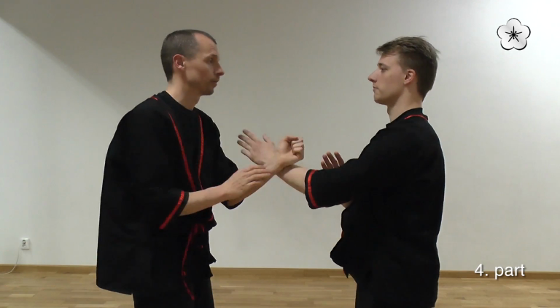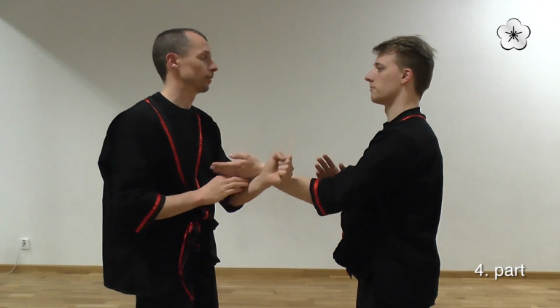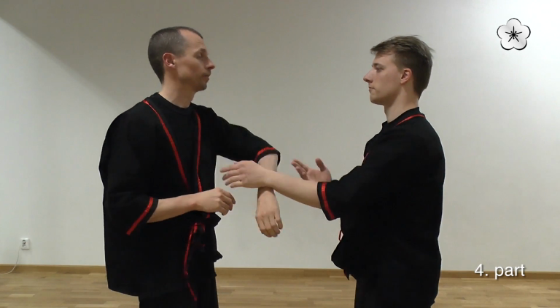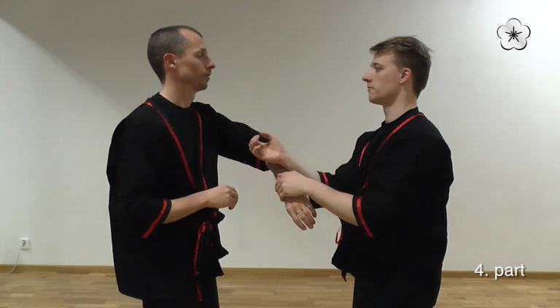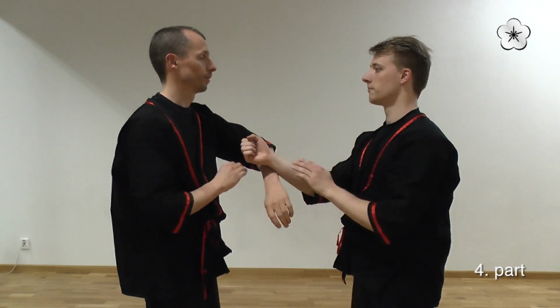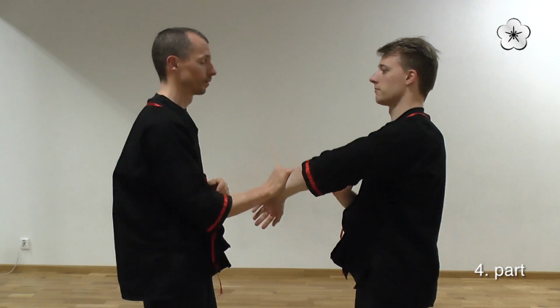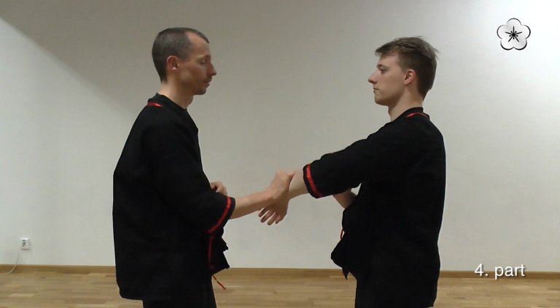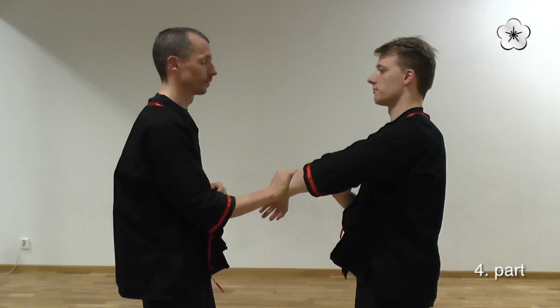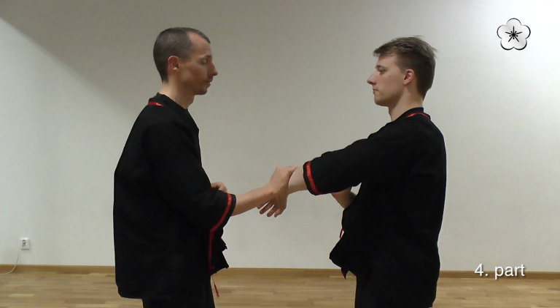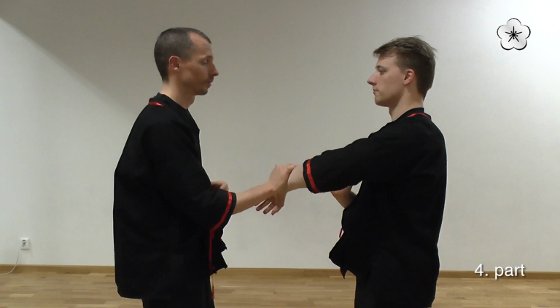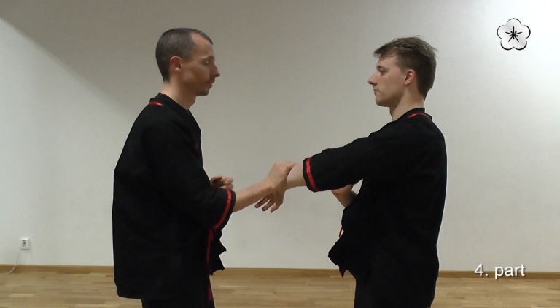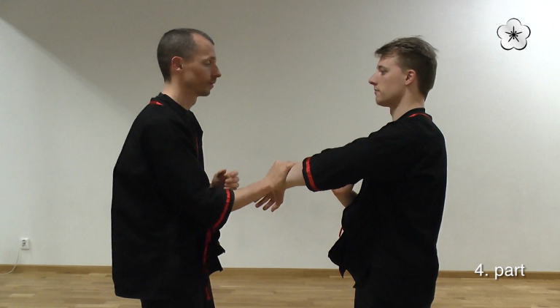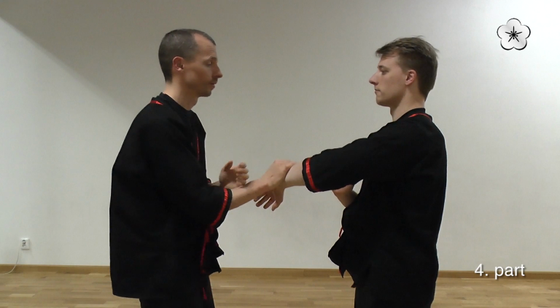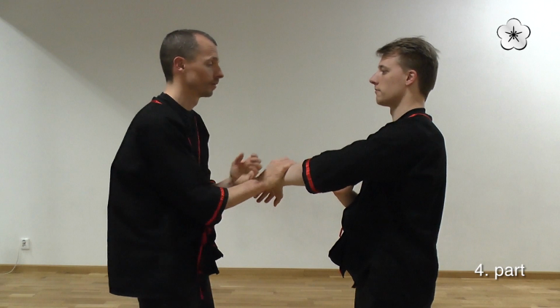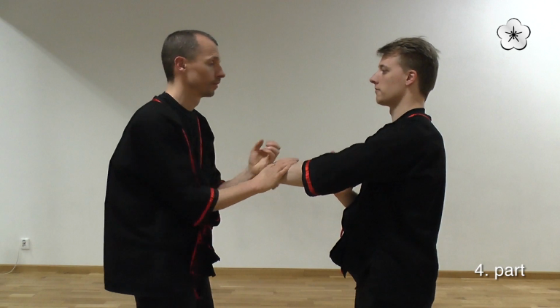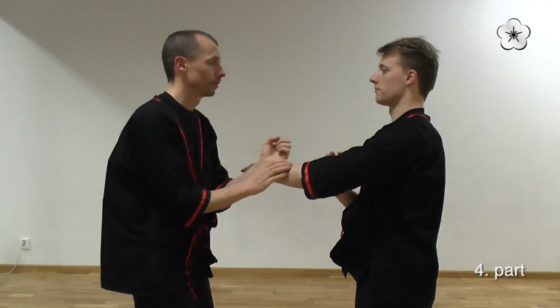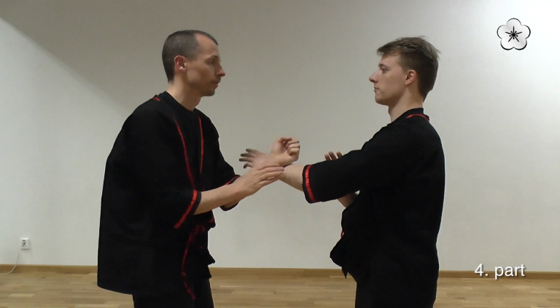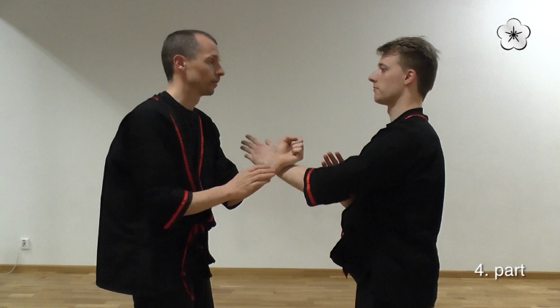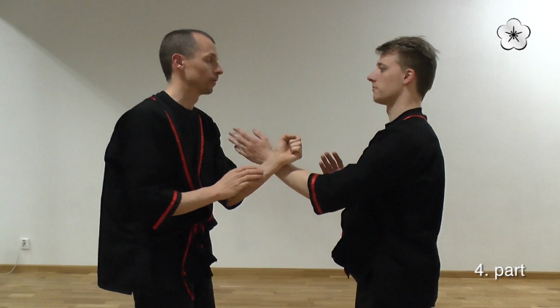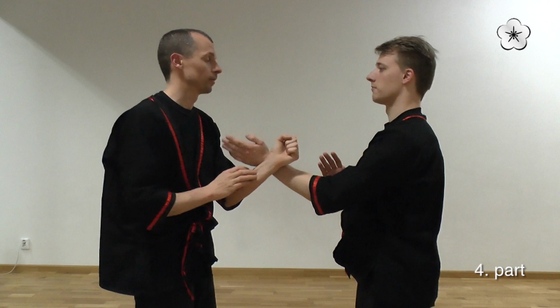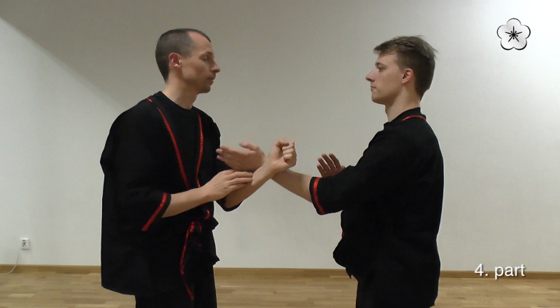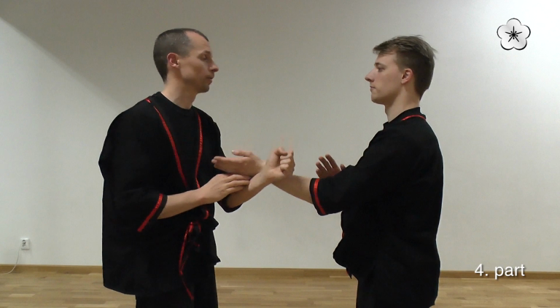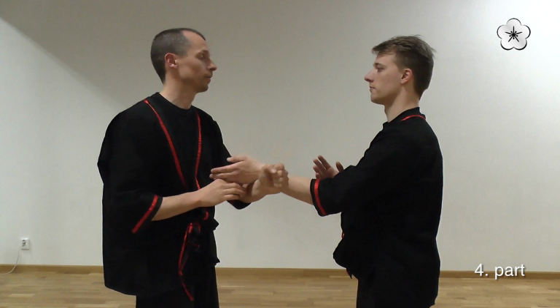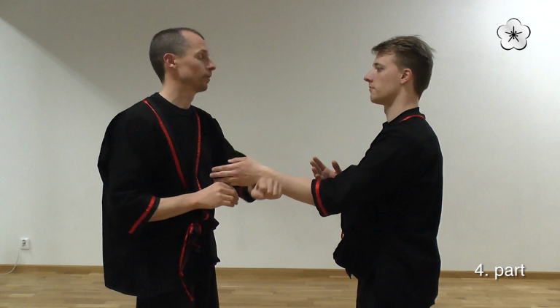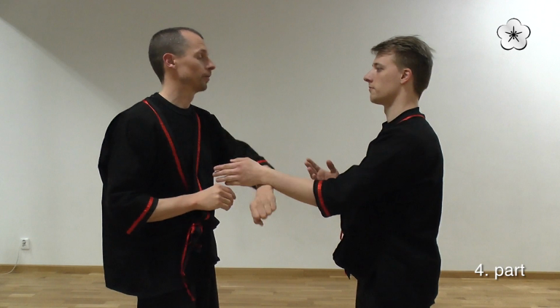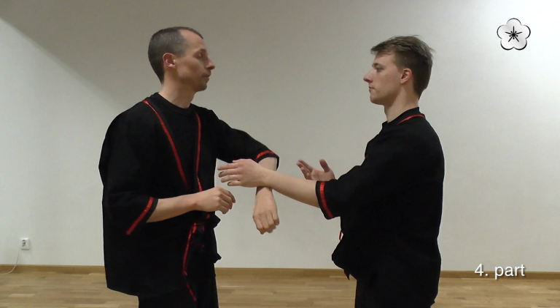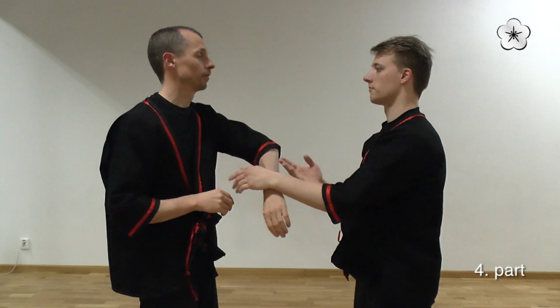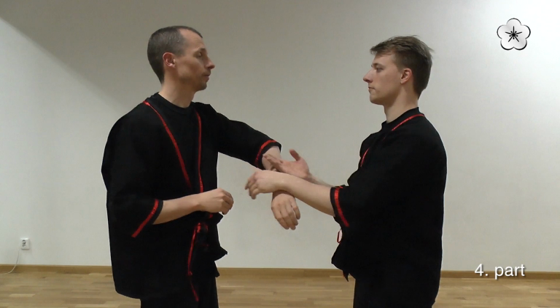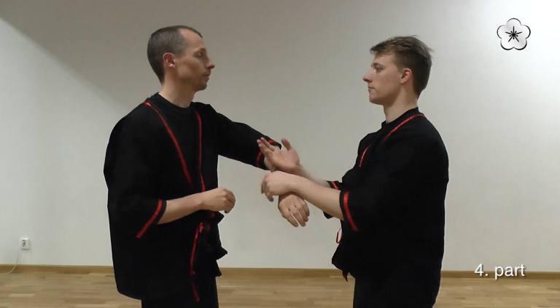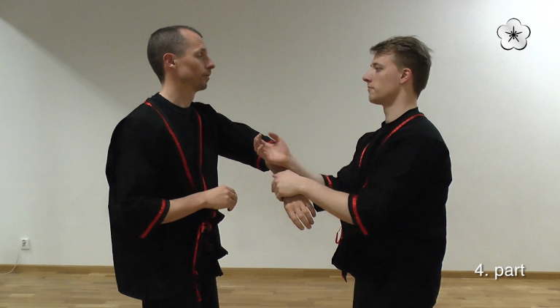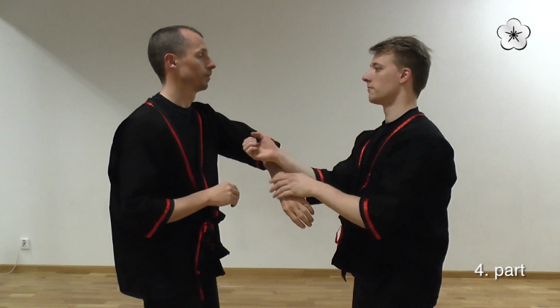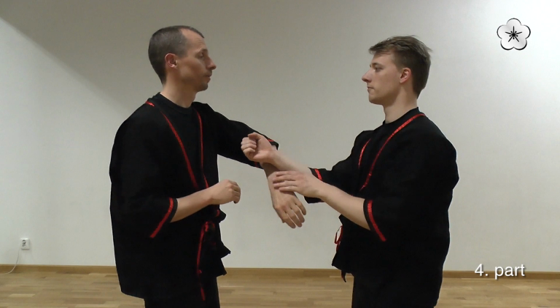Here we are cross, so Christian trying to grab. And I need to do a Bong-Sao and then go into the Jutsa motion.